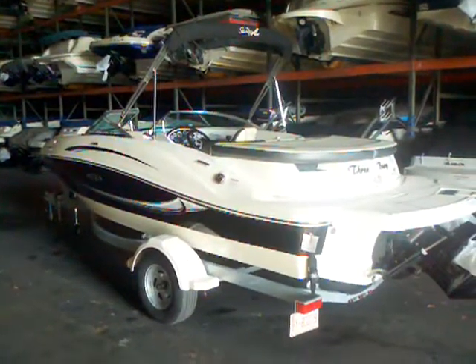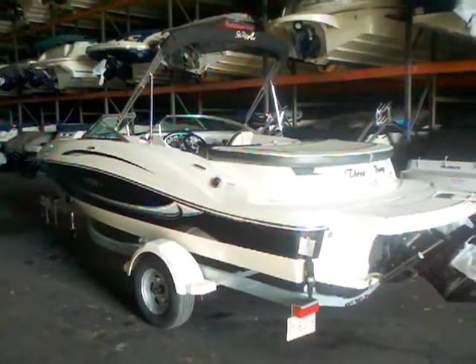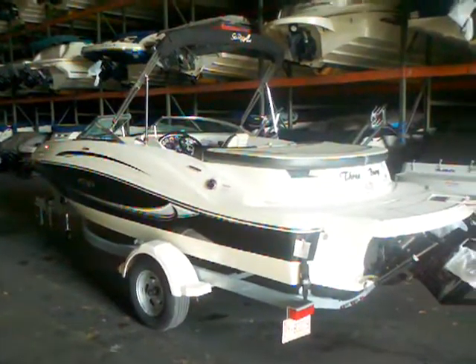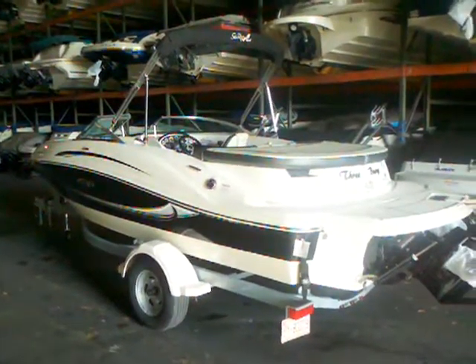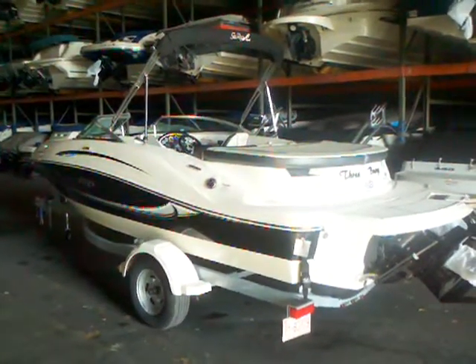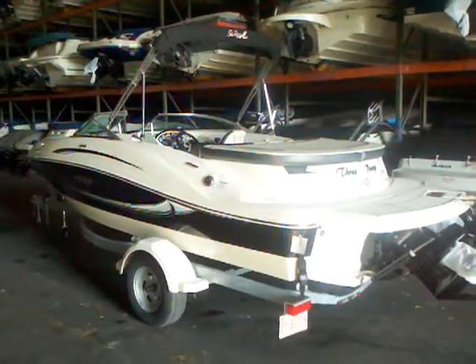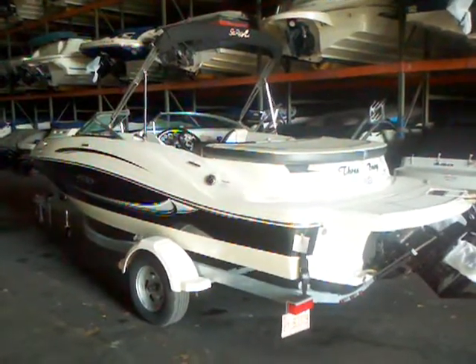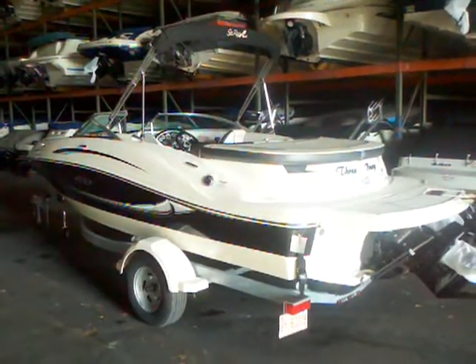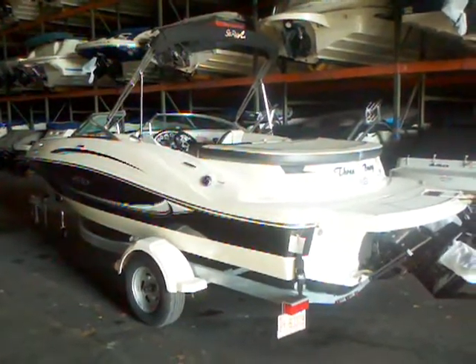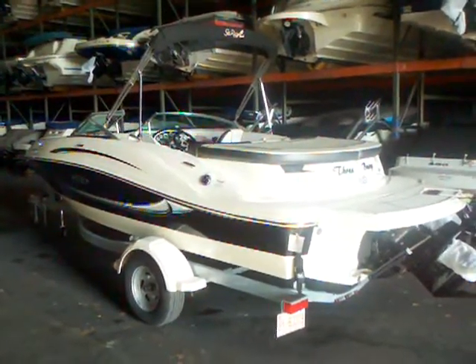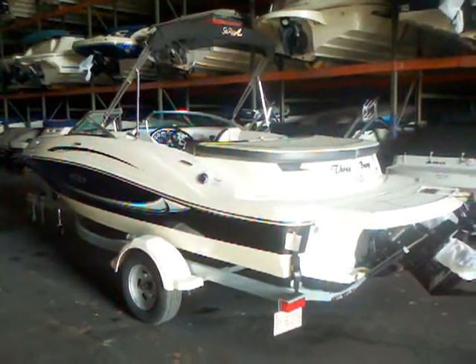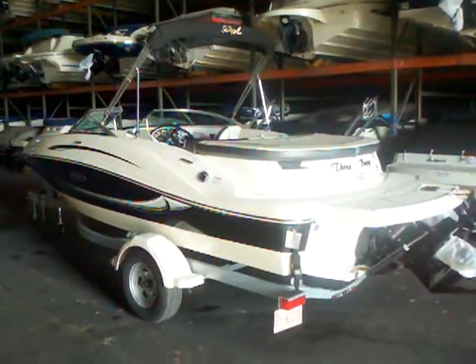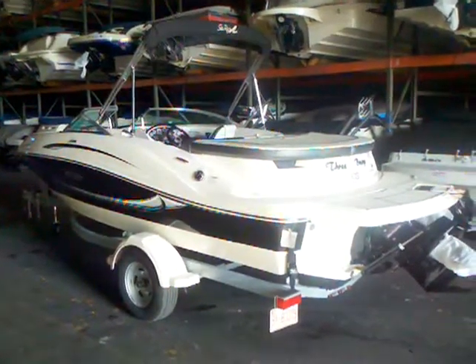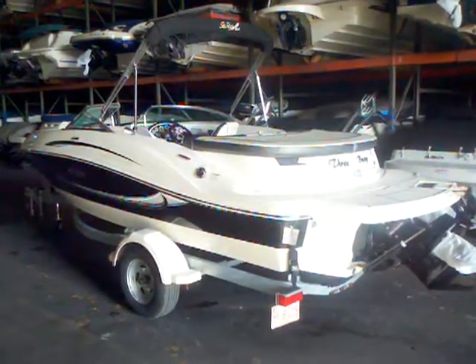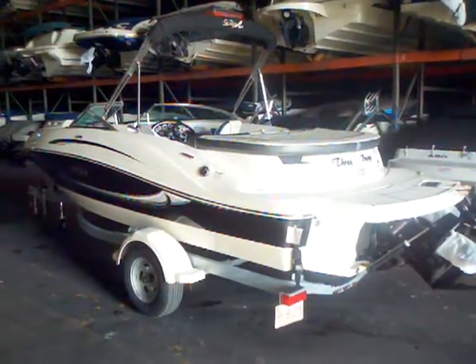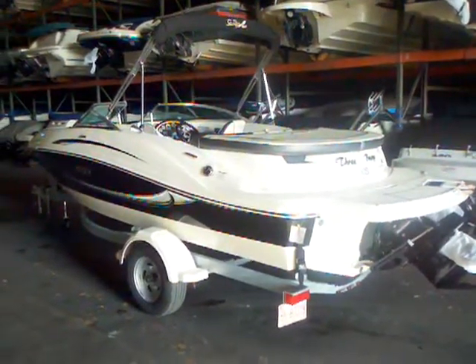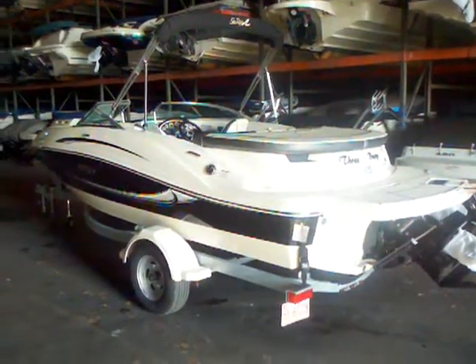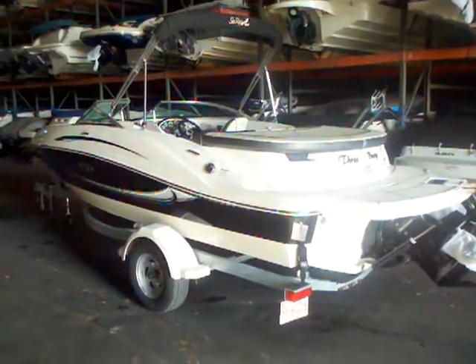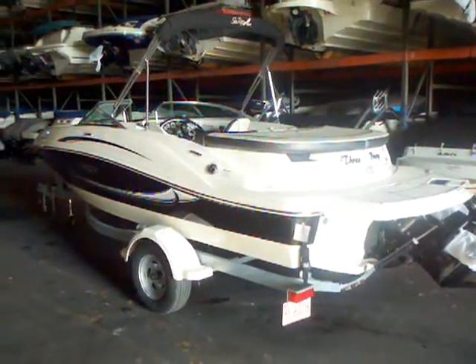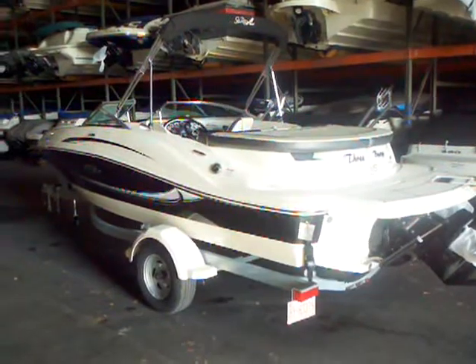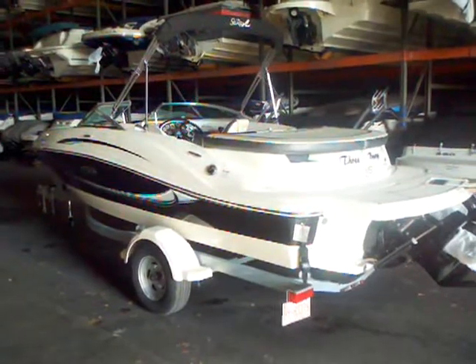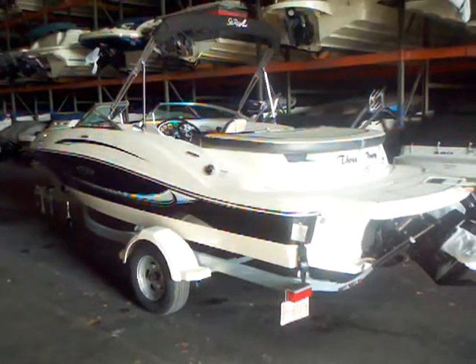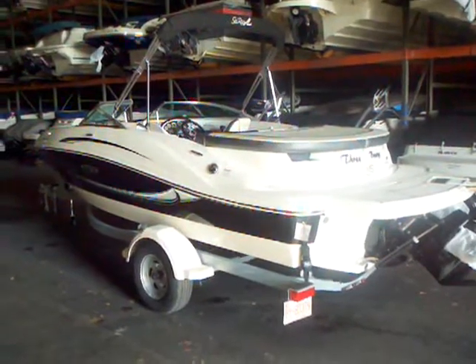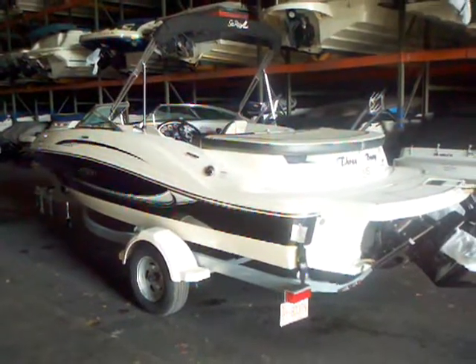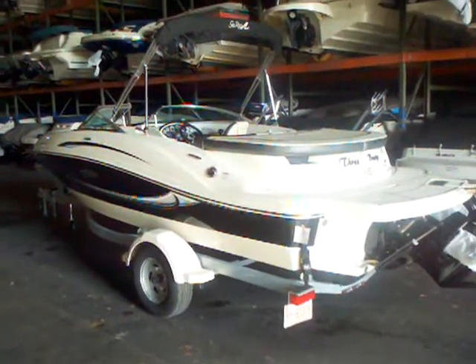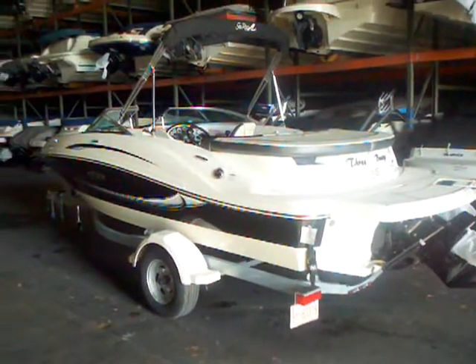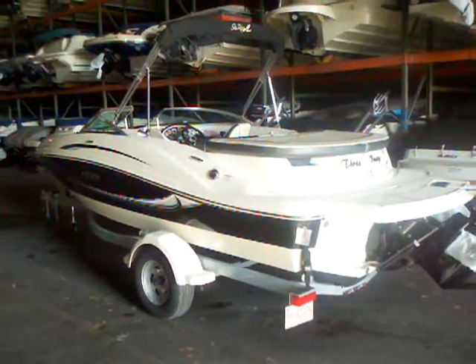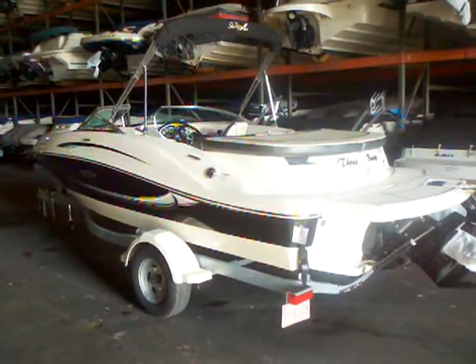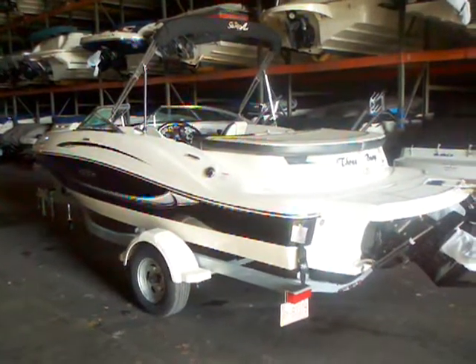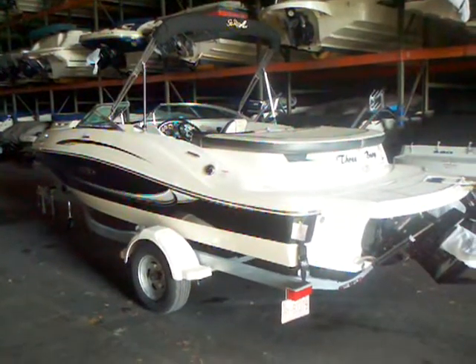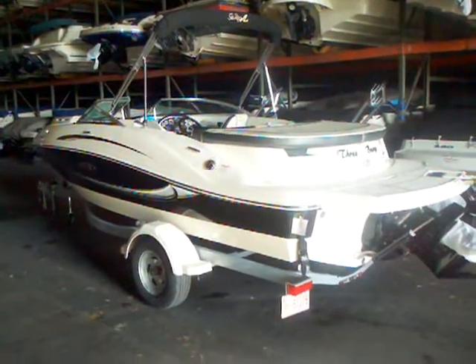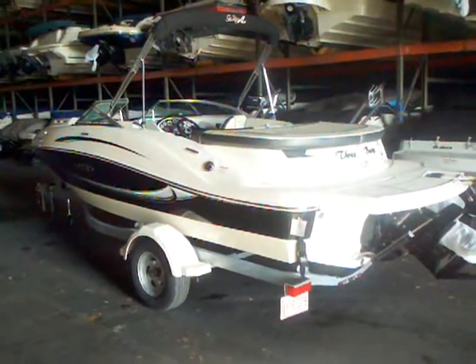Hey everybody, Matt Selhorst, Hall Marine, Lake Wiley here with the 2010 Sea Ray 185 Sport.